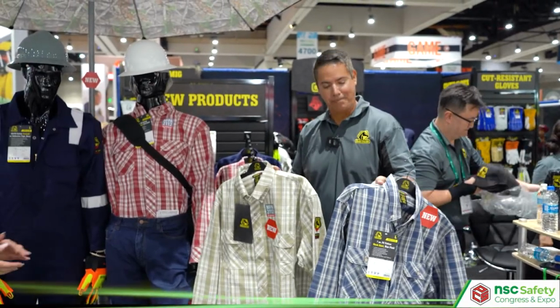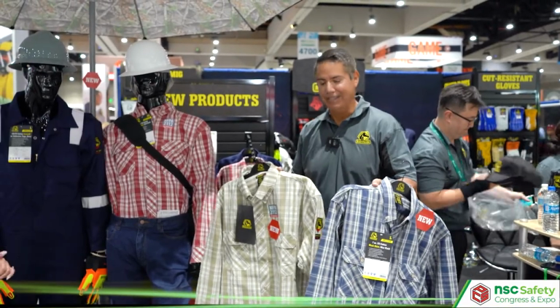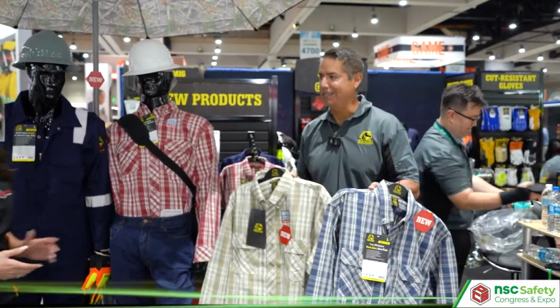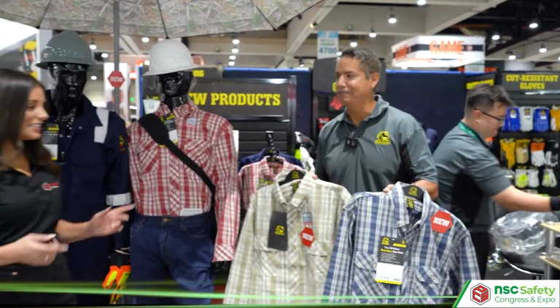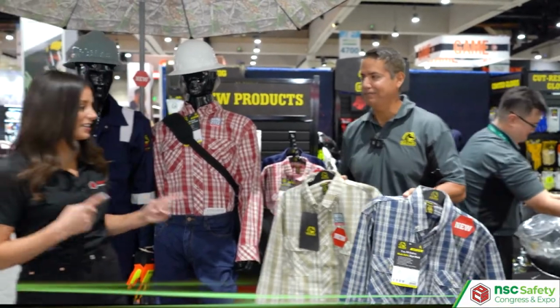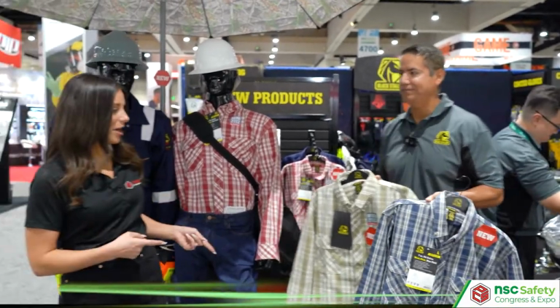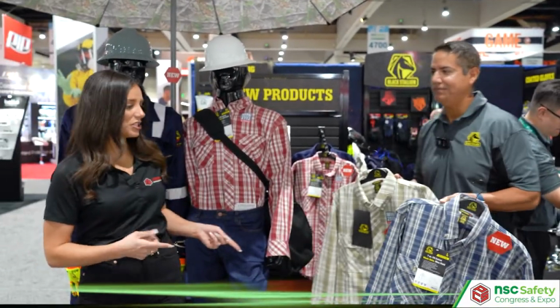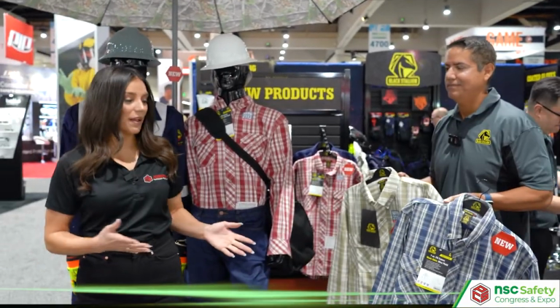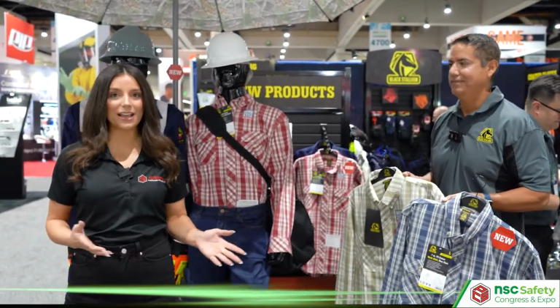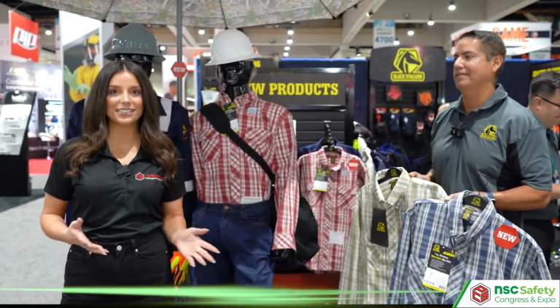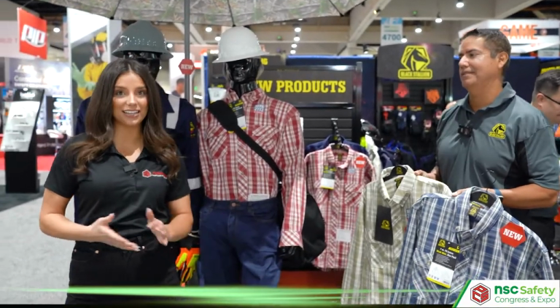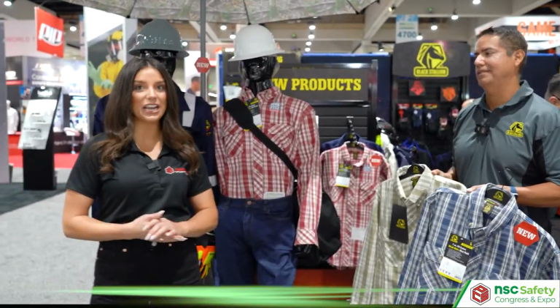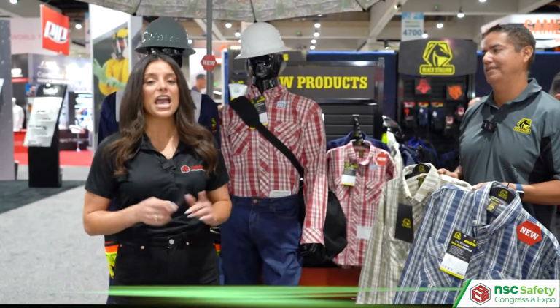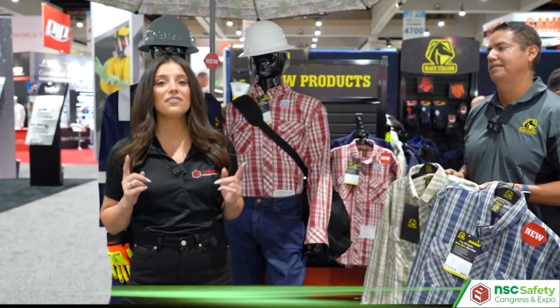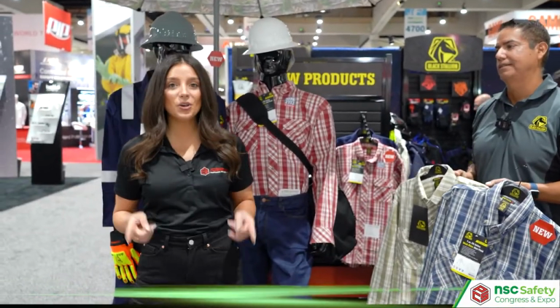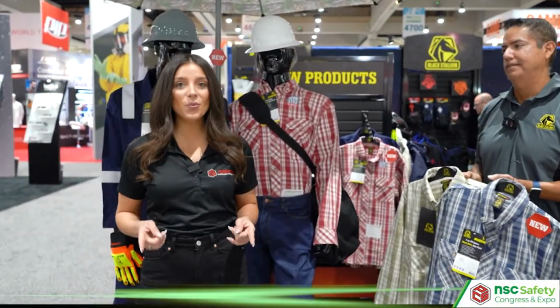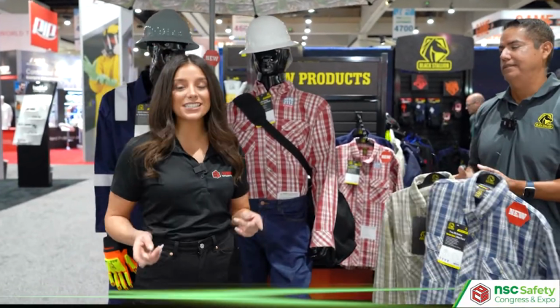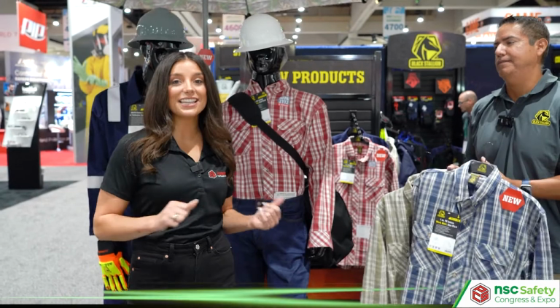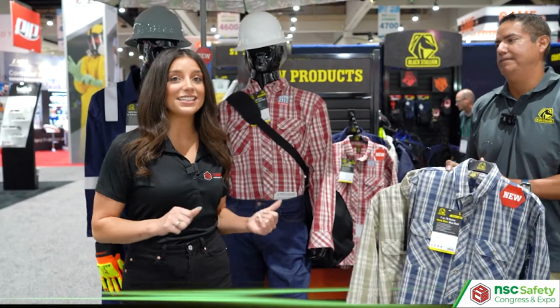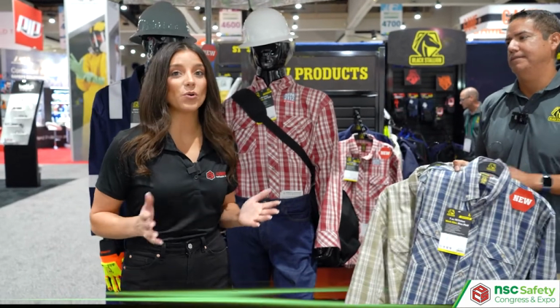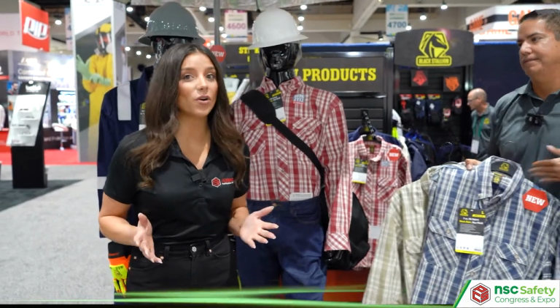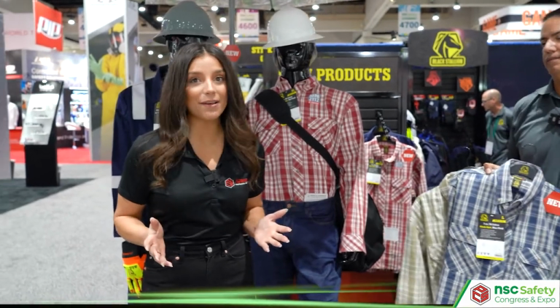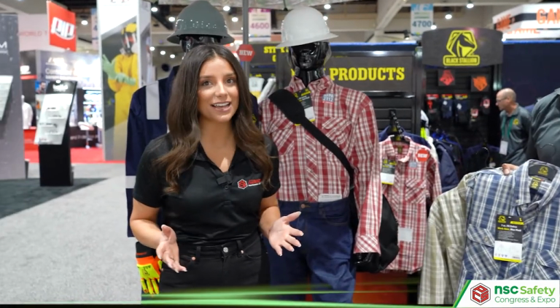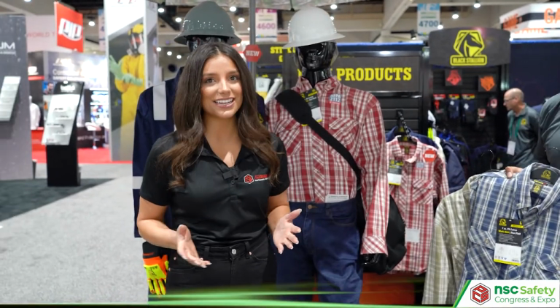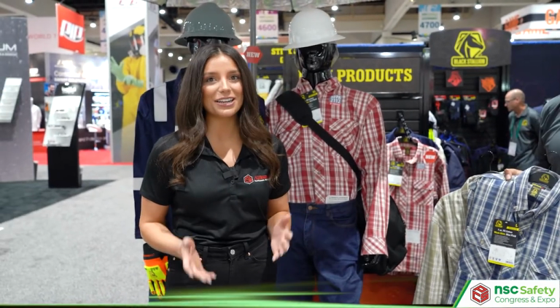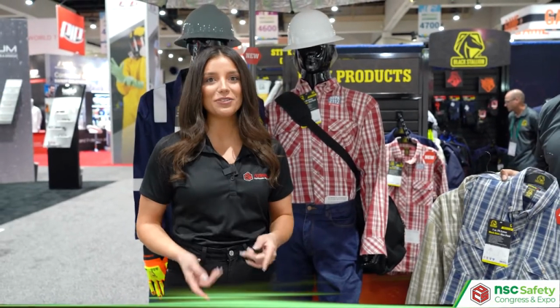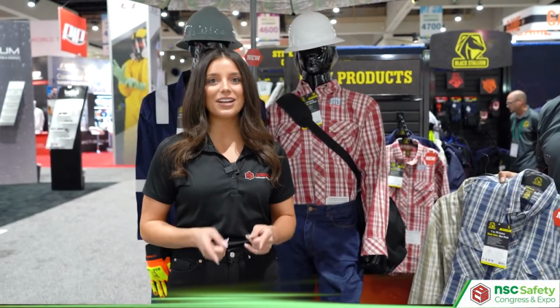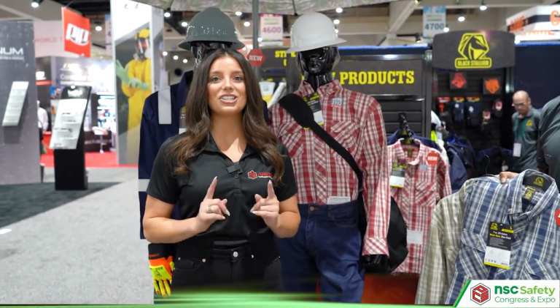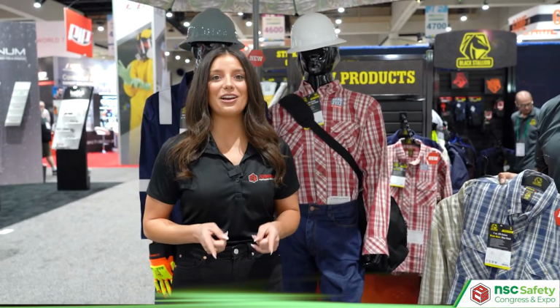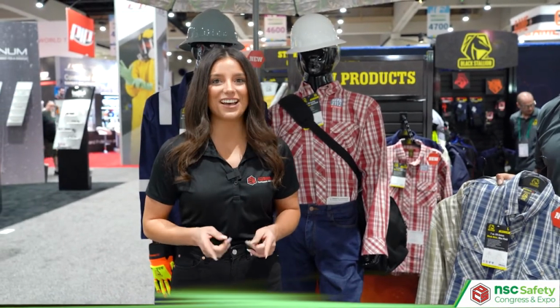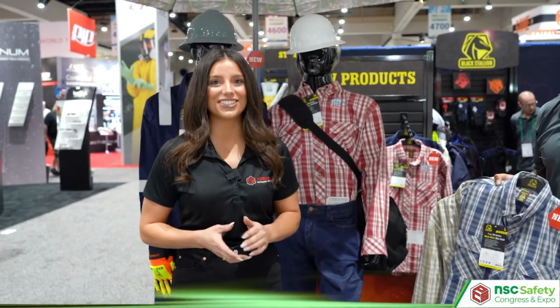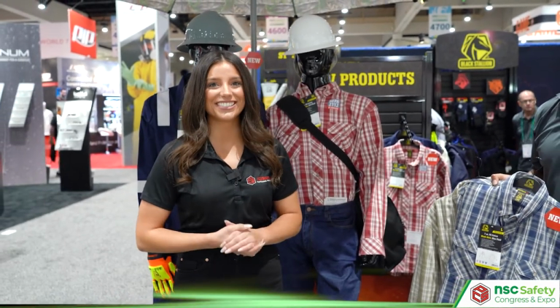Awesome, it's great to see these options by Black Stallion. If you want to see this or more by Black Stallion, feel free to check out fasteners.